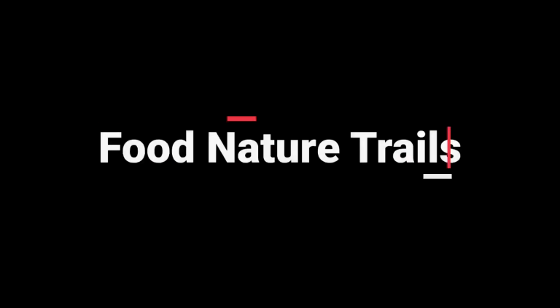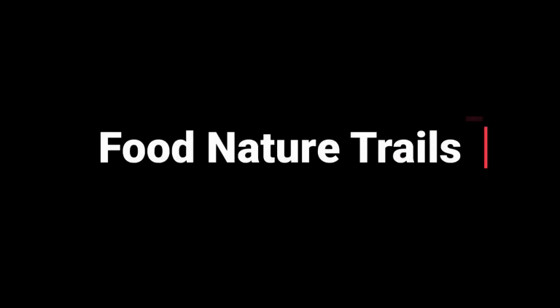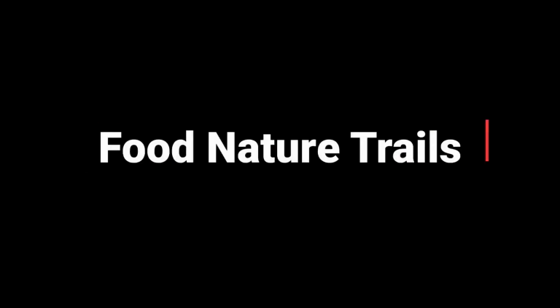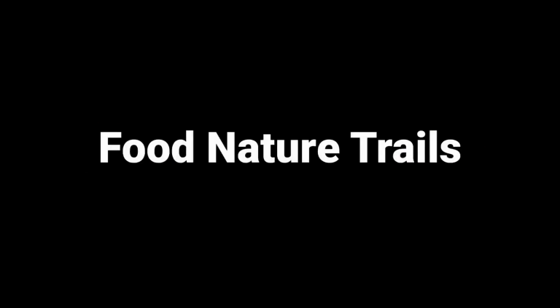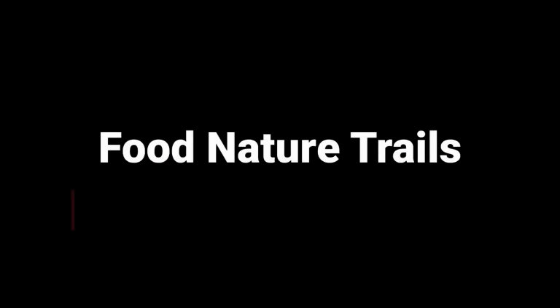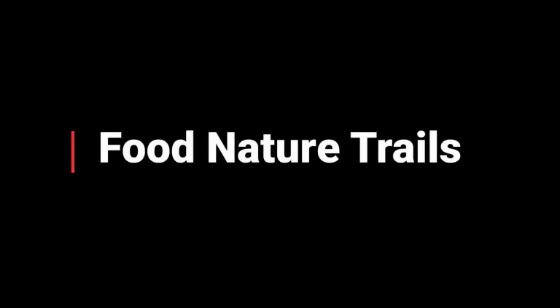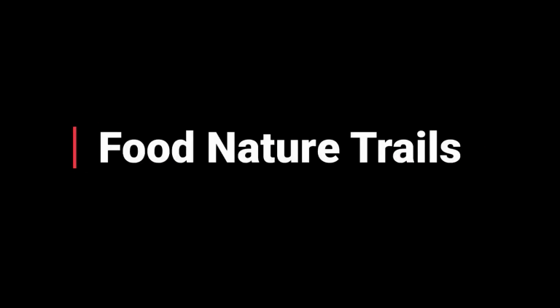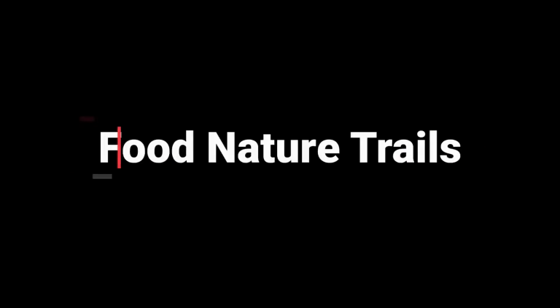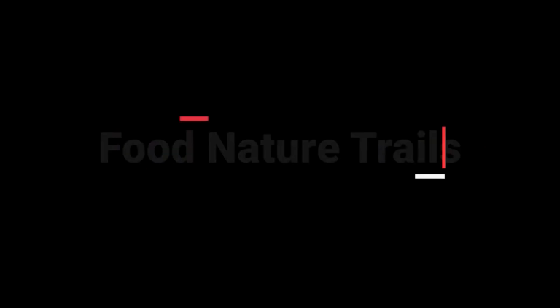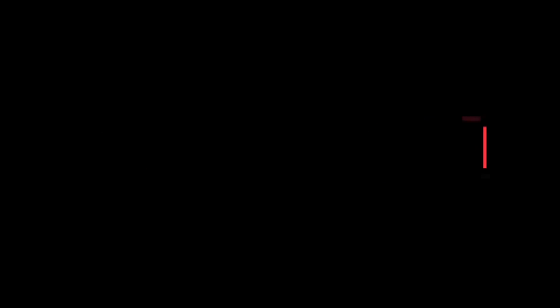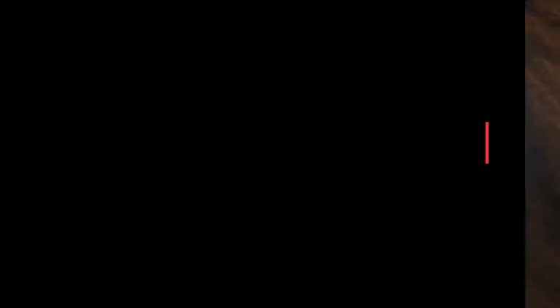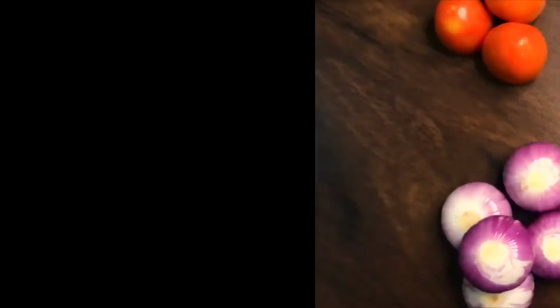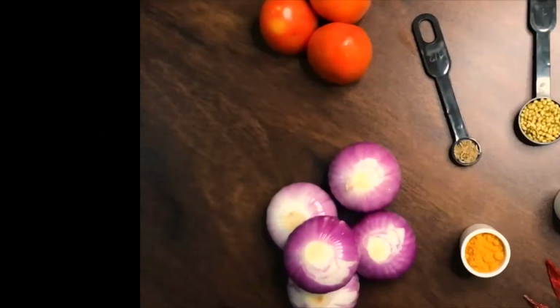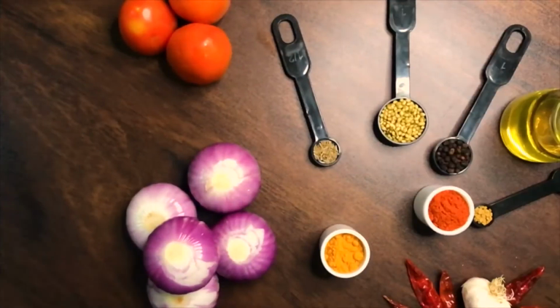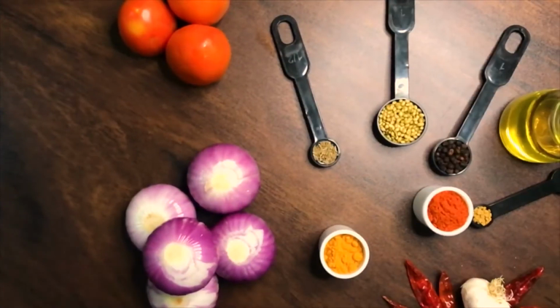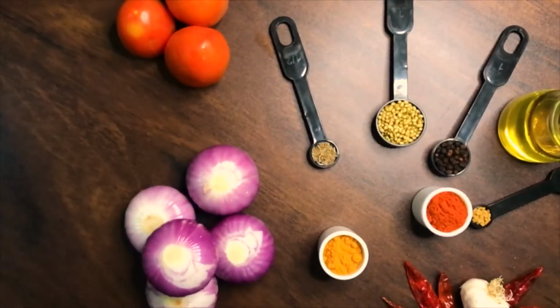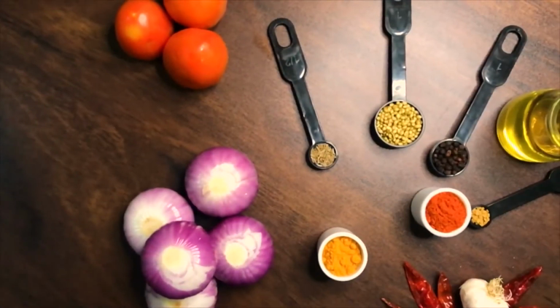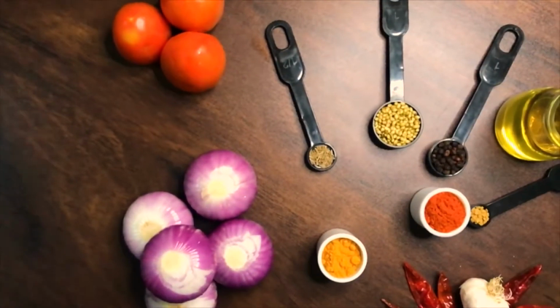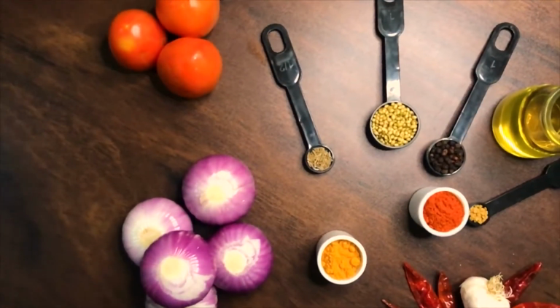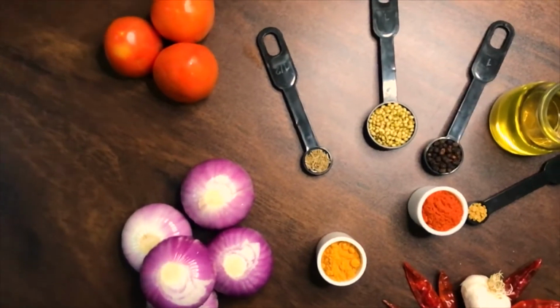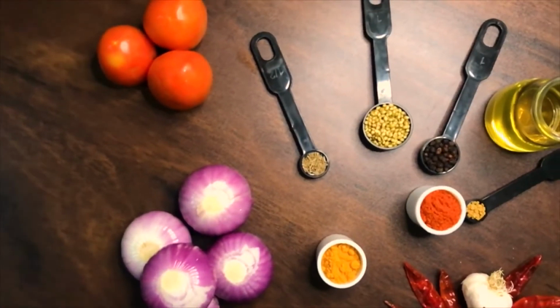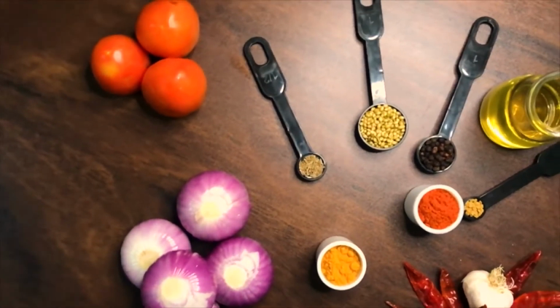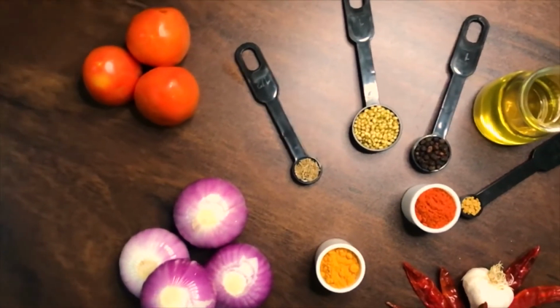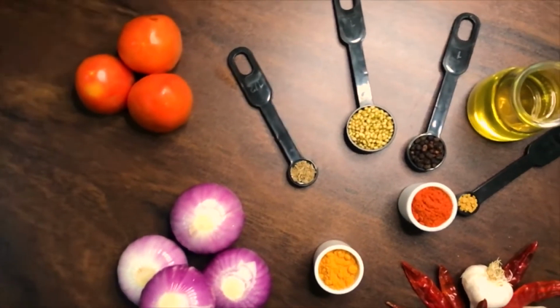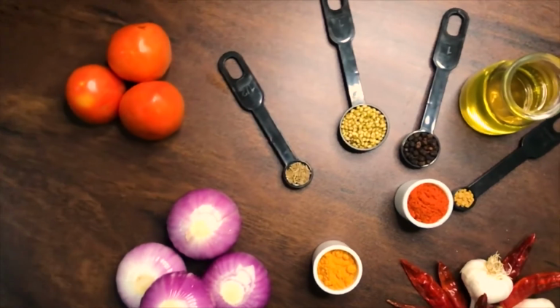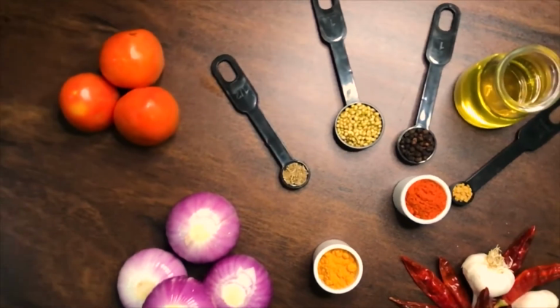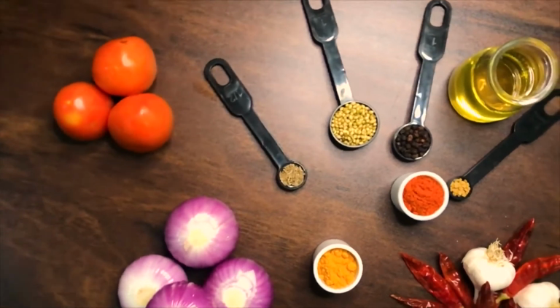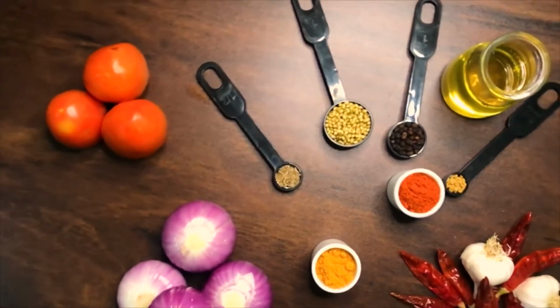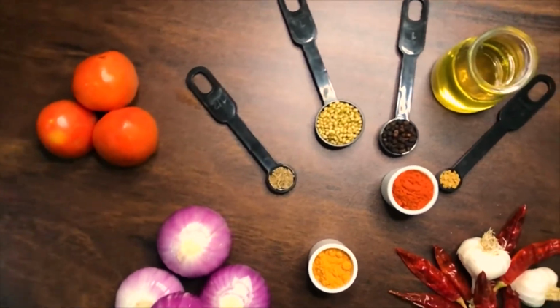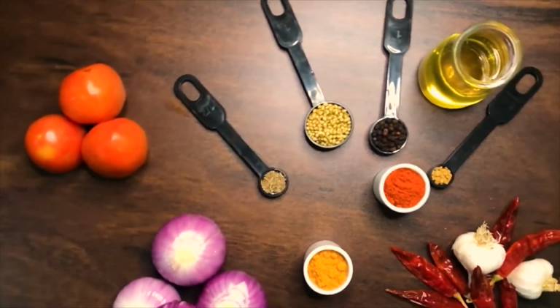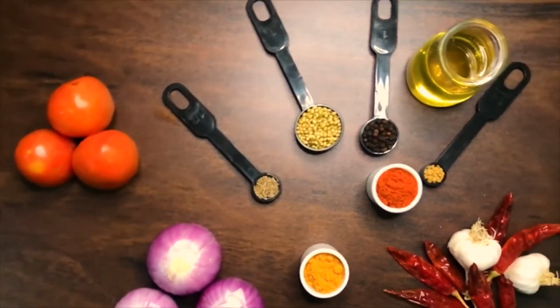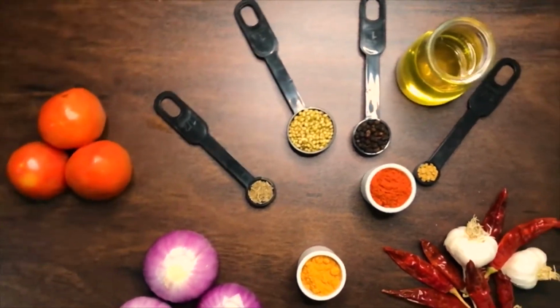Hey everyone! Welcome back to Food Nature Trails. Today we will be making some Chicken Curry.